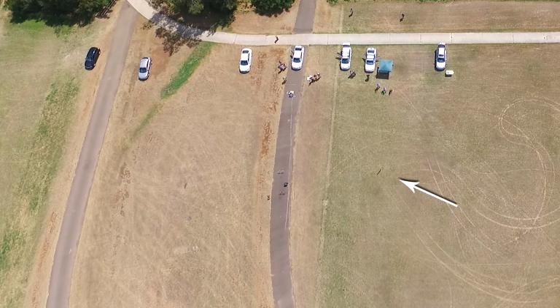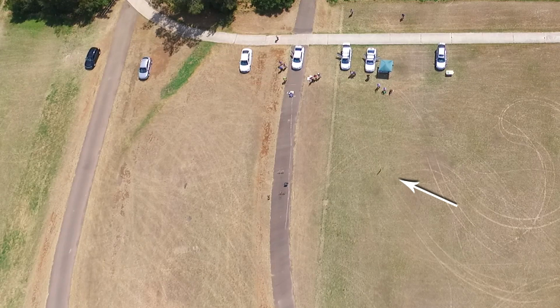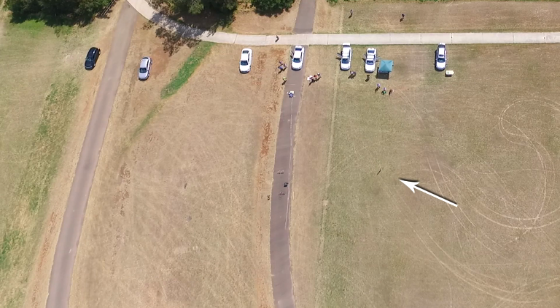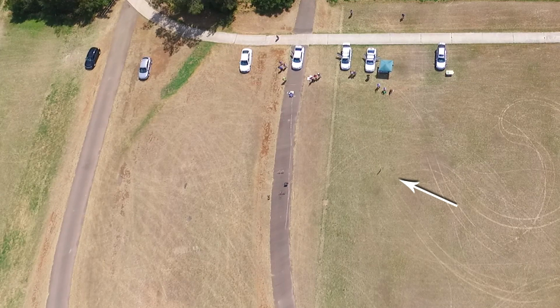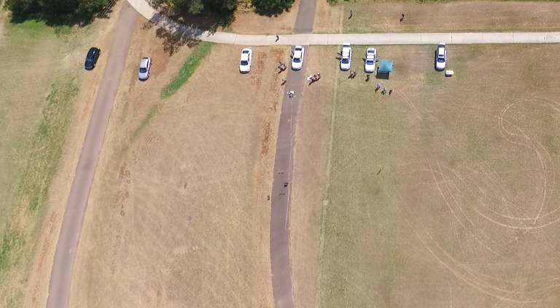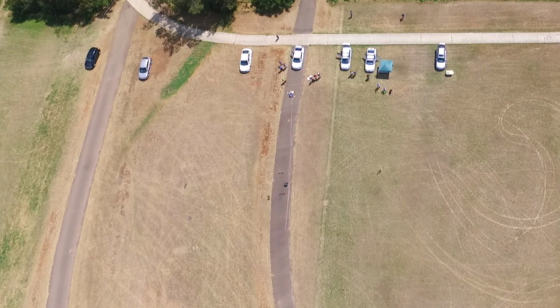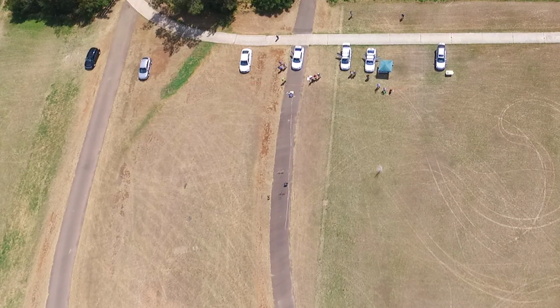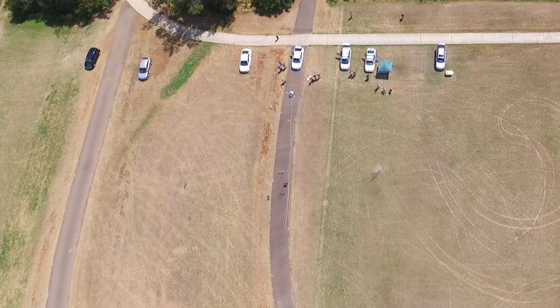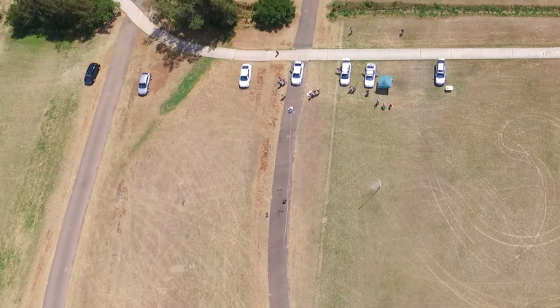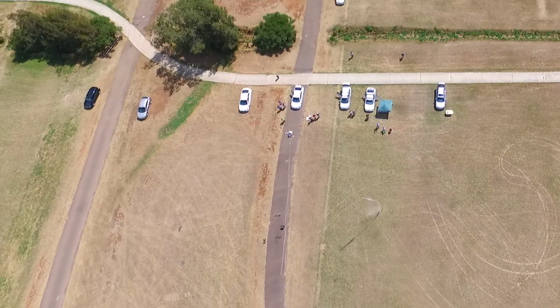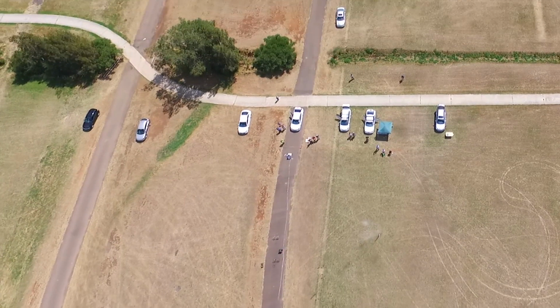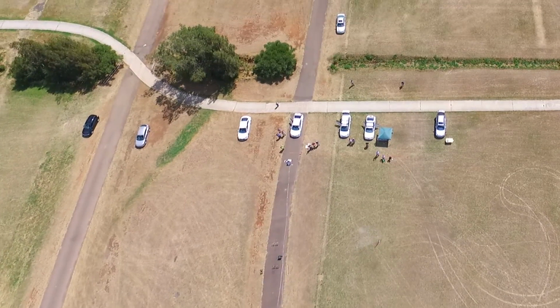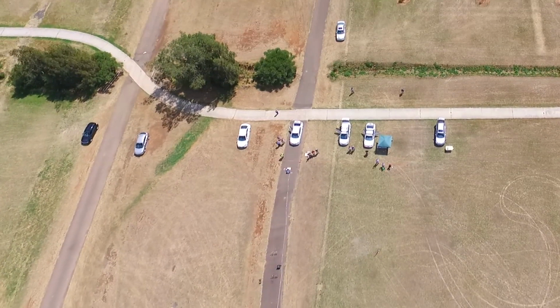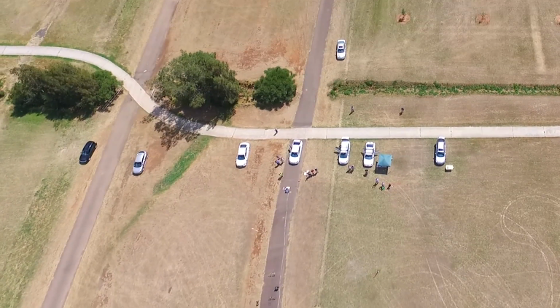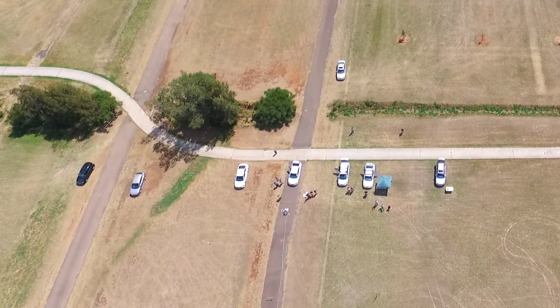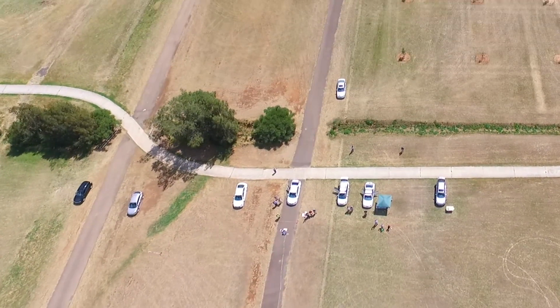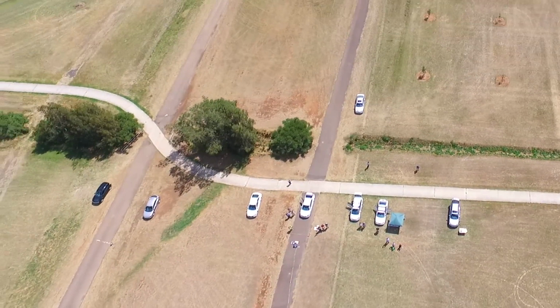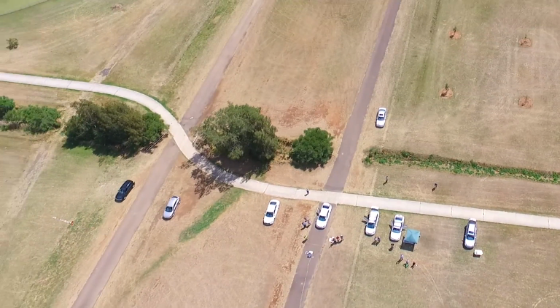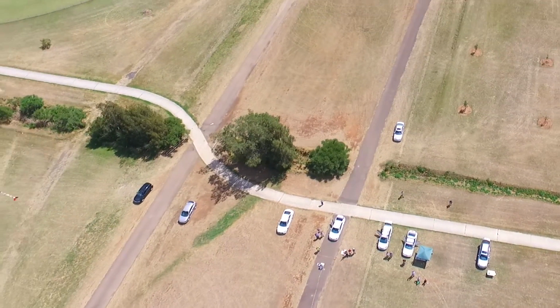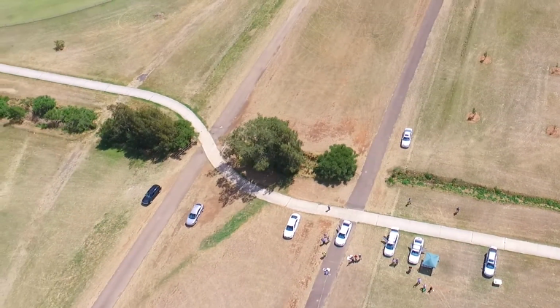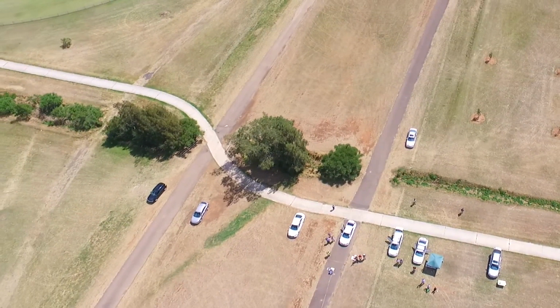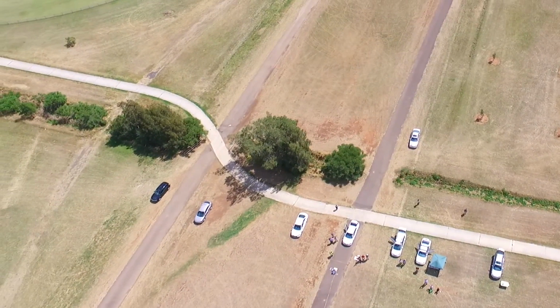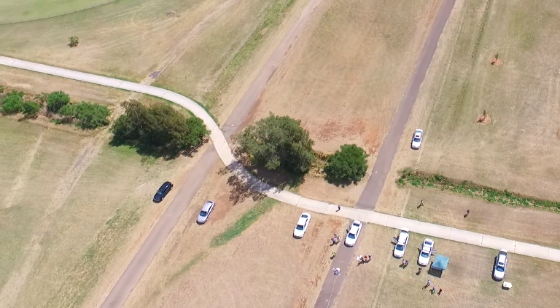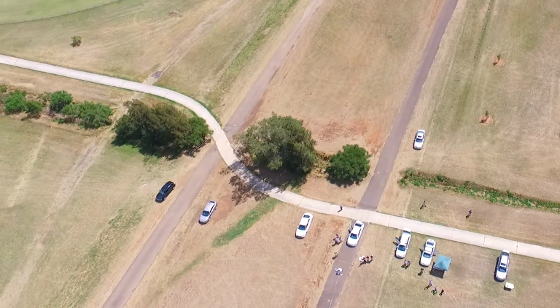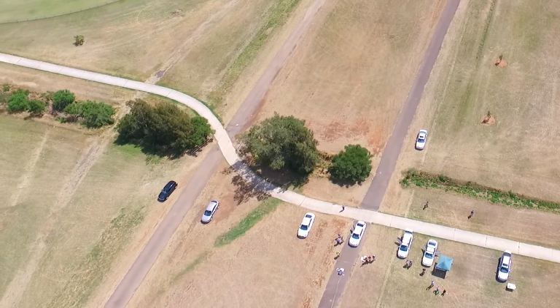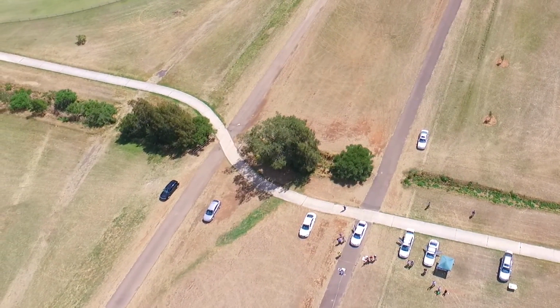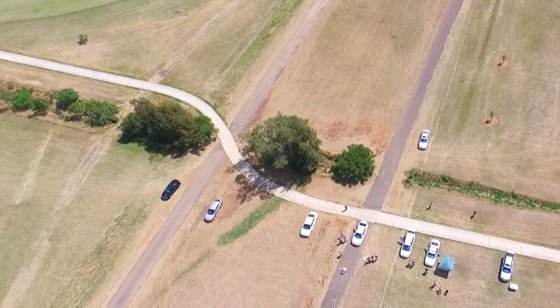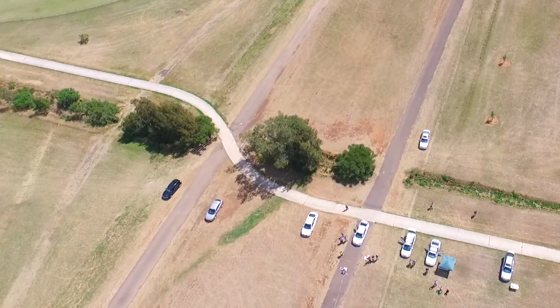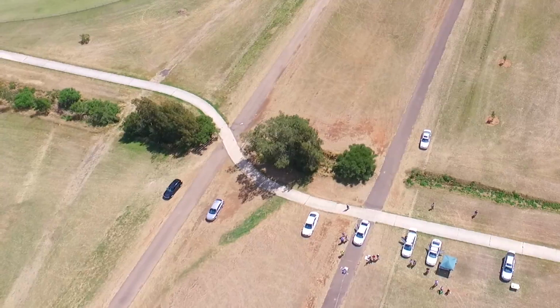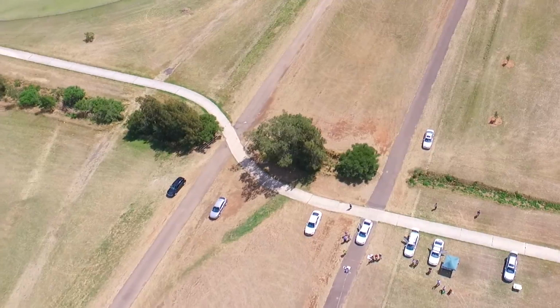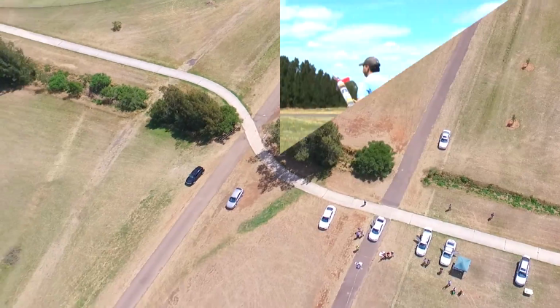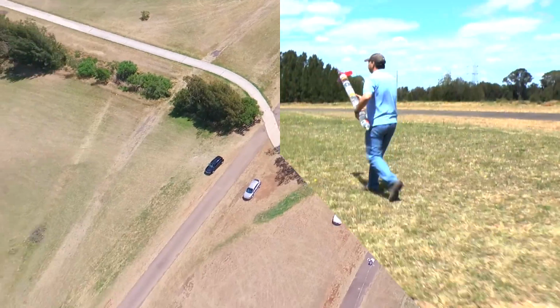With the first launch the rocket took off at an angle and flew right out of frame, so we completely missed that one.